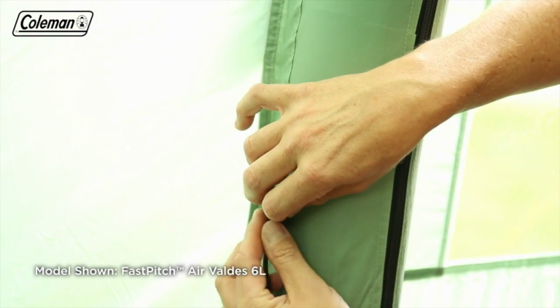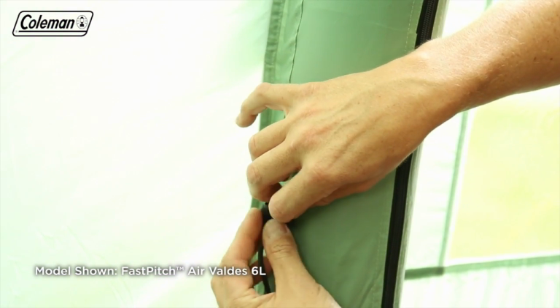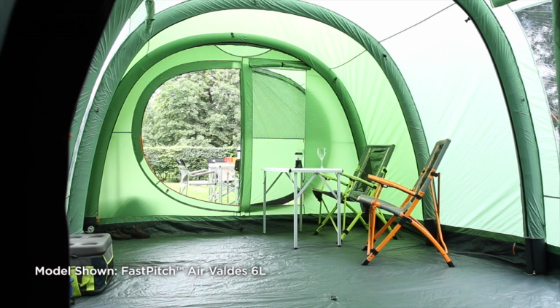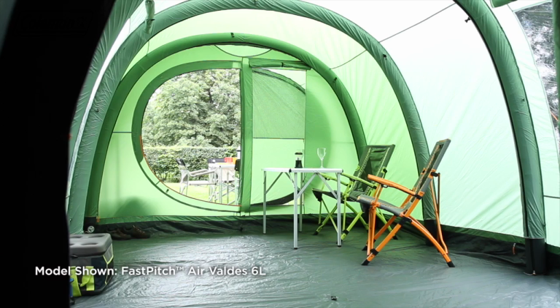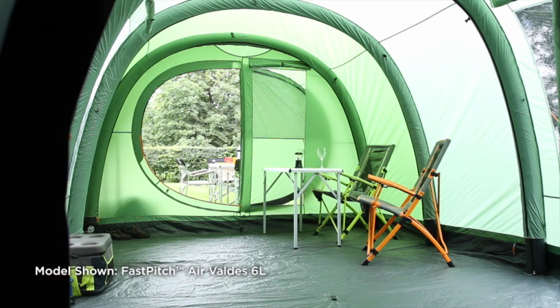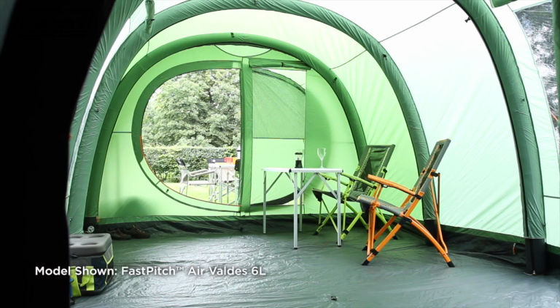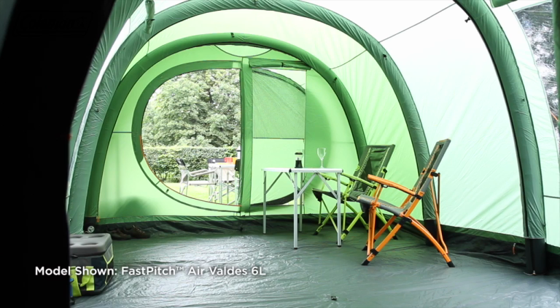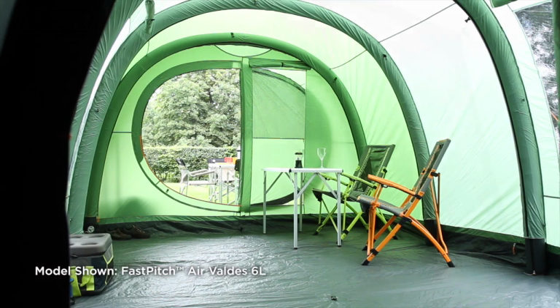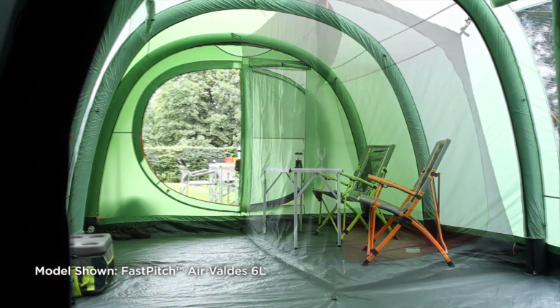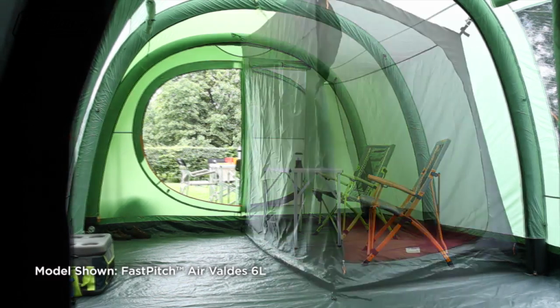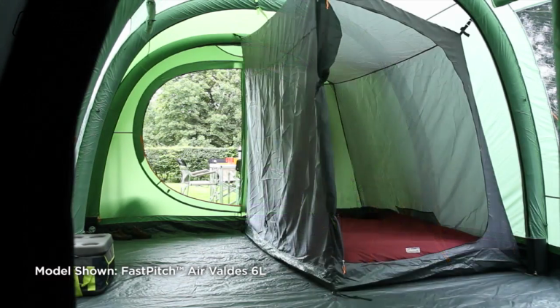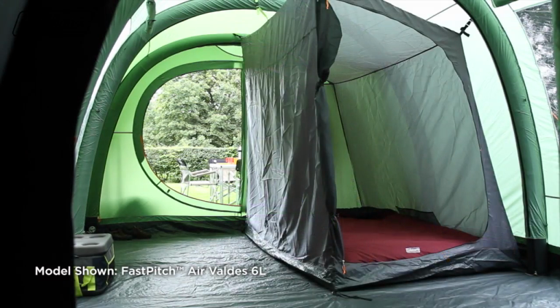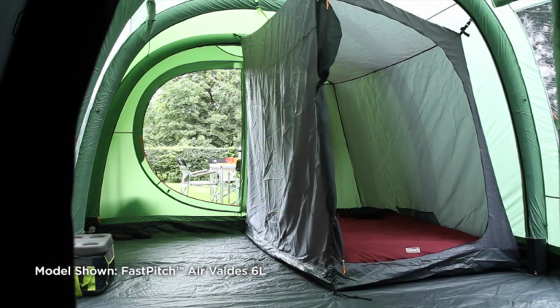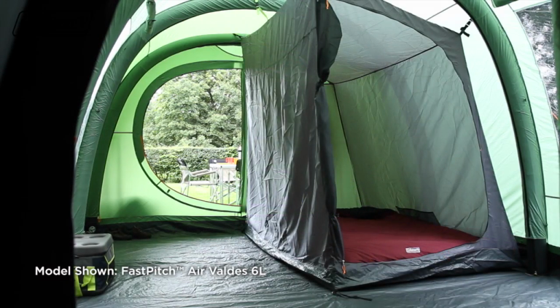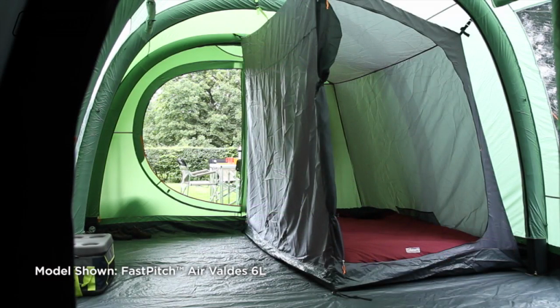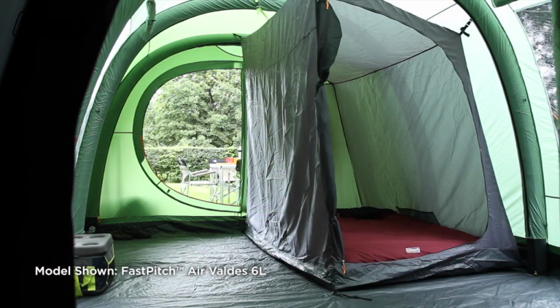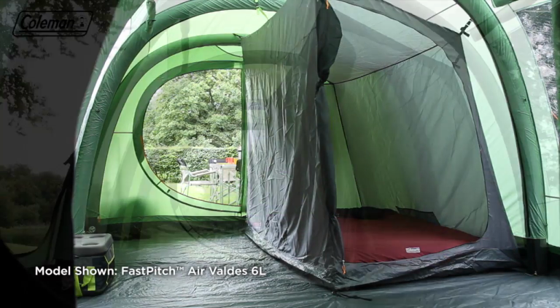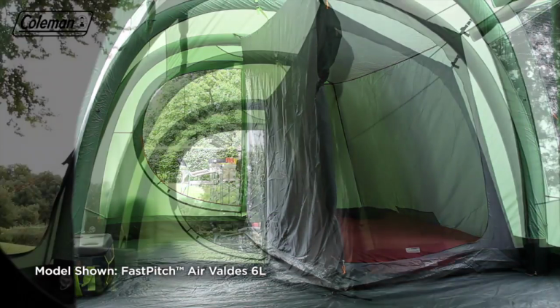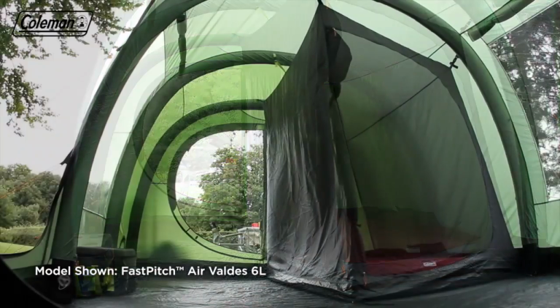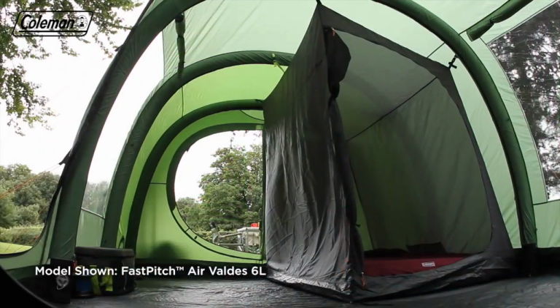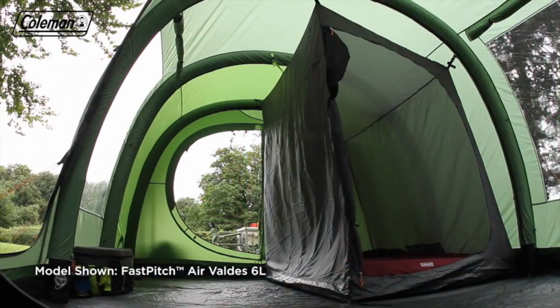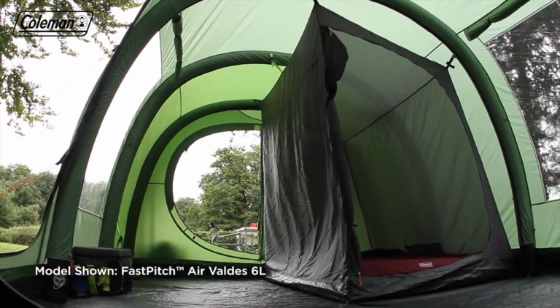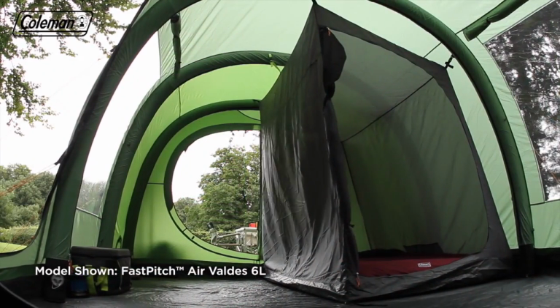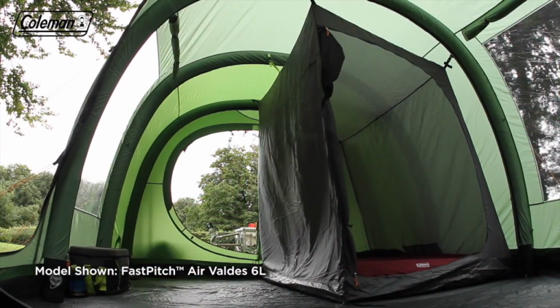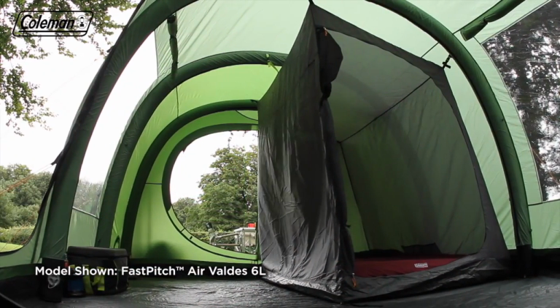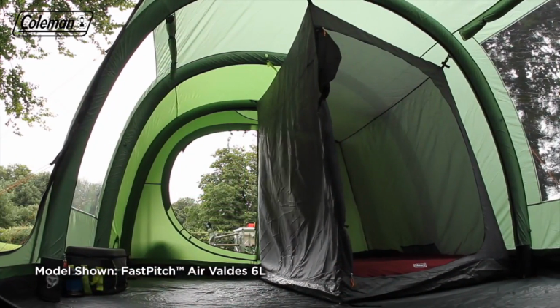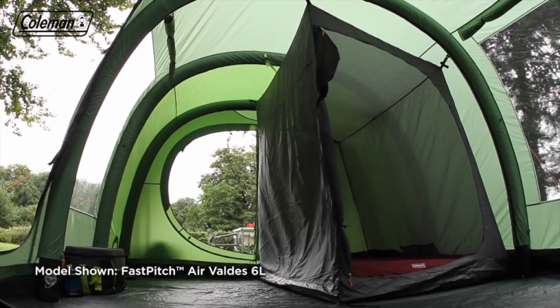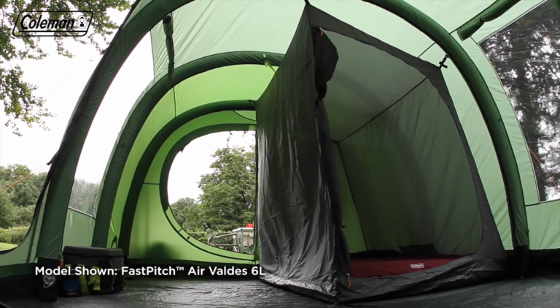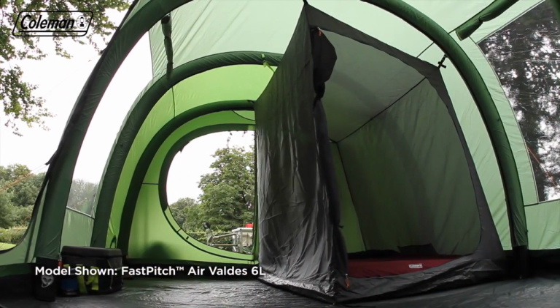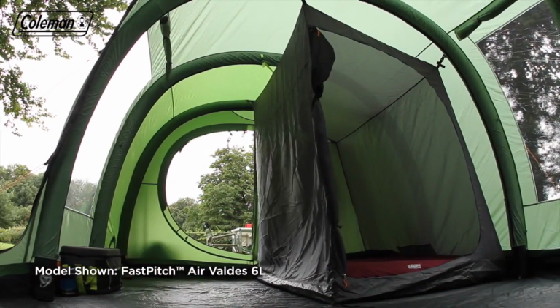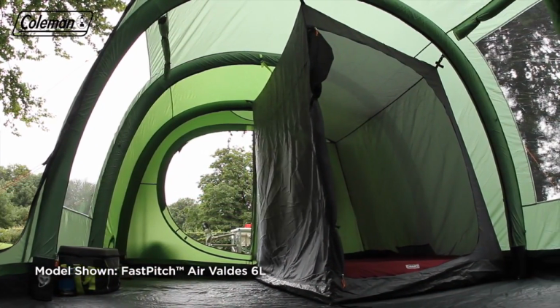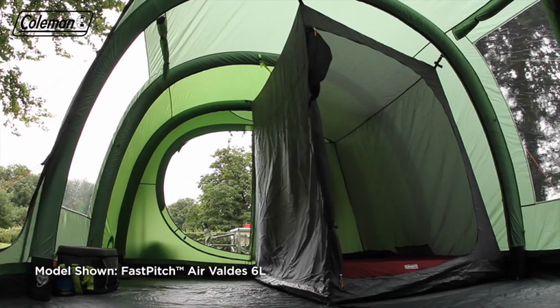The Valdez 6L and Valdez 6 also feature a removable bedroom, enabling you to increase your living or storage space if required.